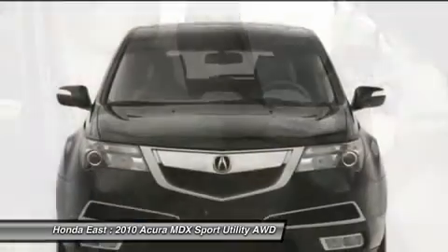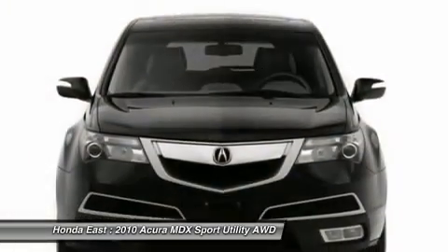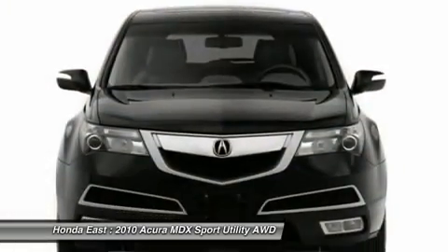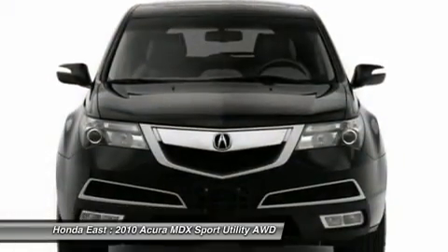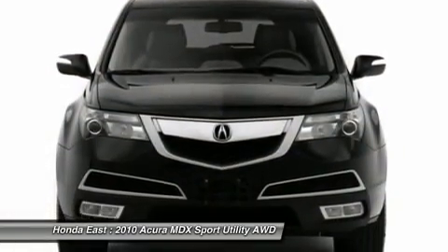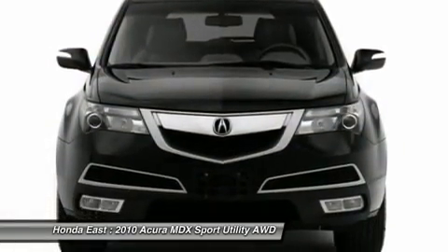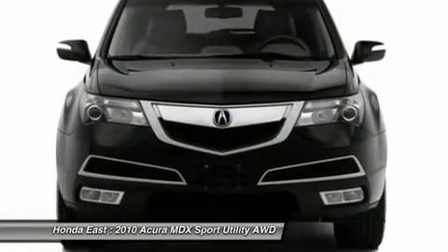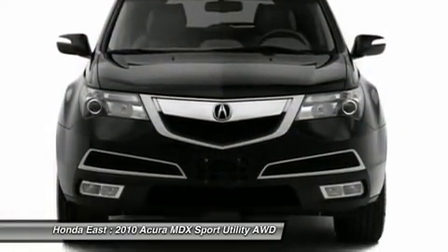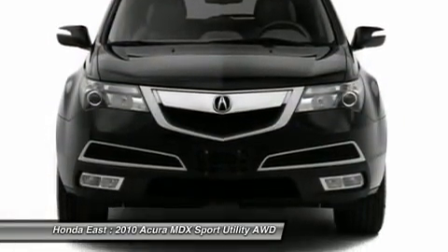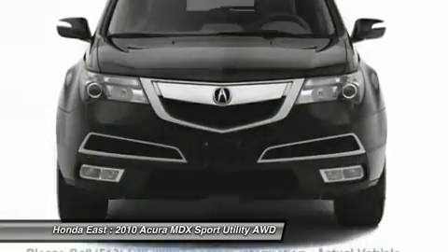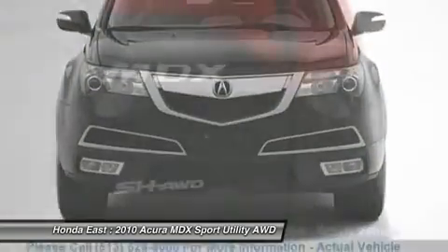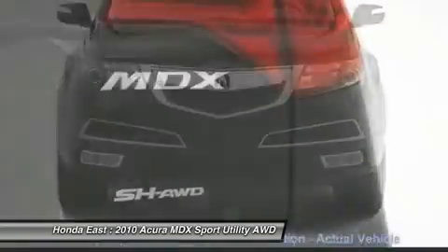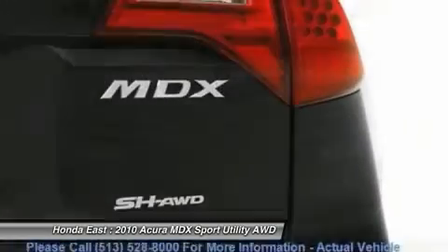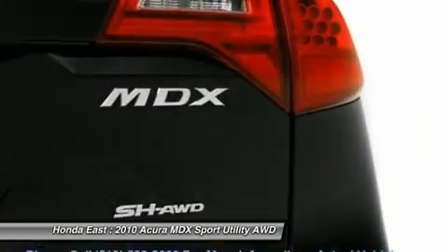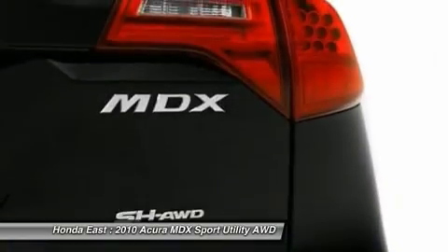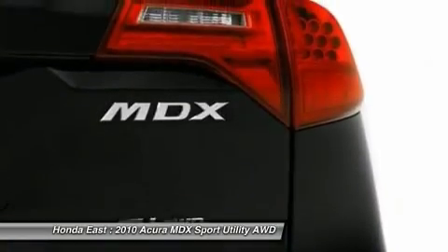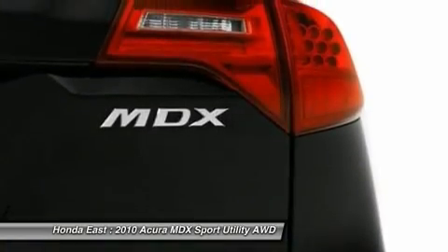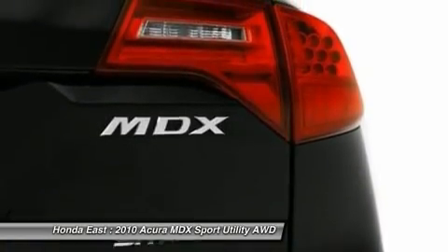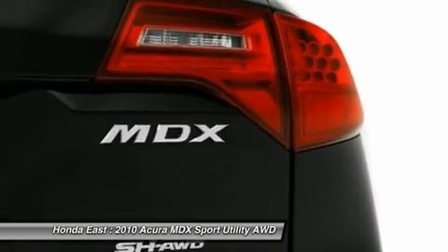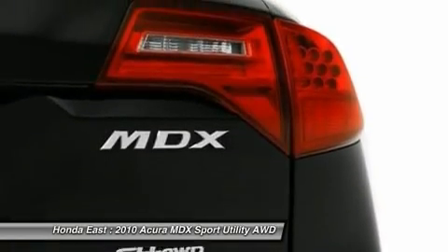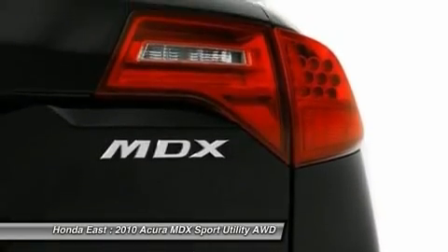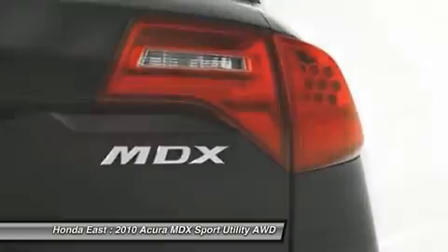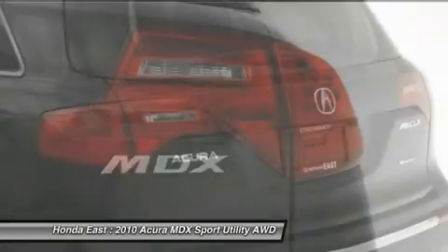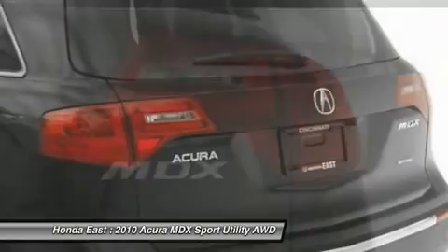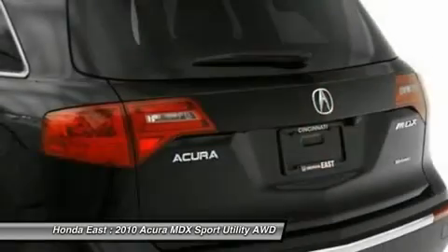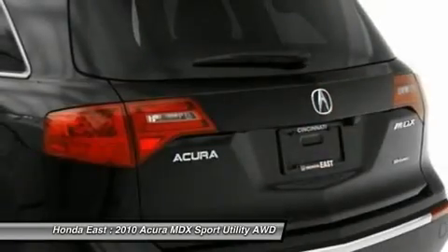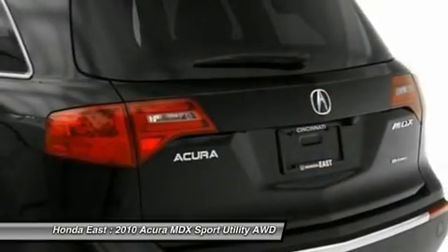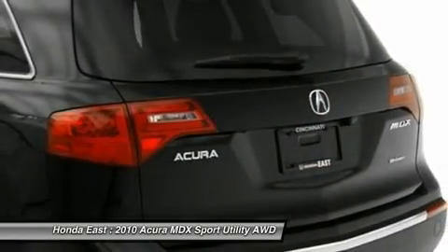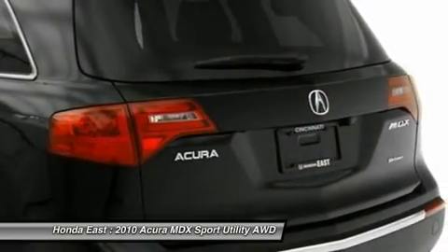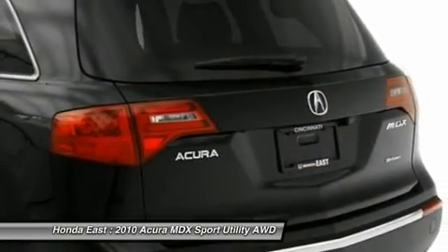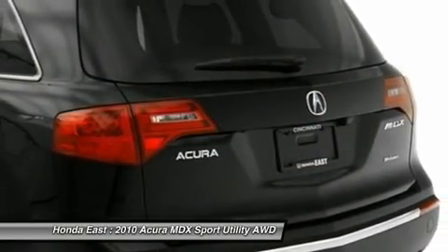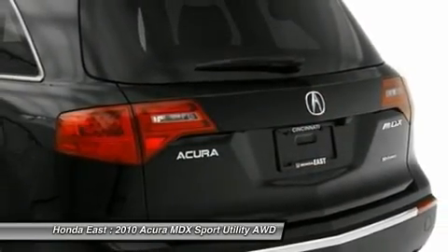When was the last time you smiled as you turned the ignition key? Feel it again with this great 2010 Acura MDX.